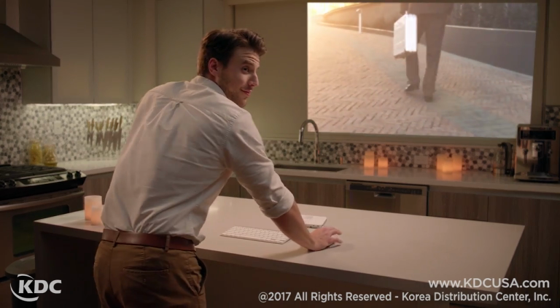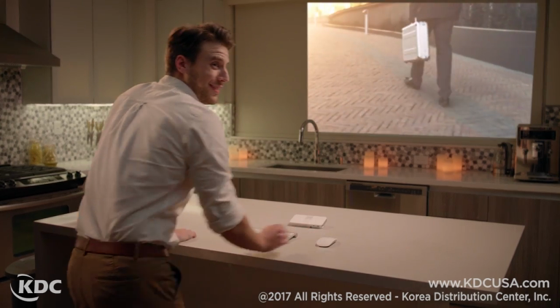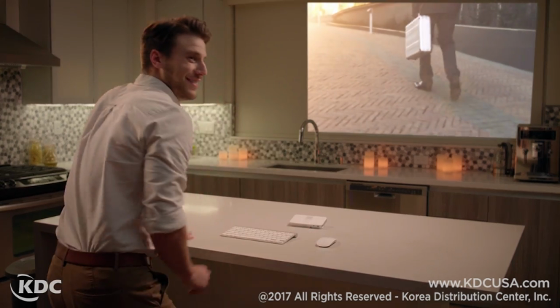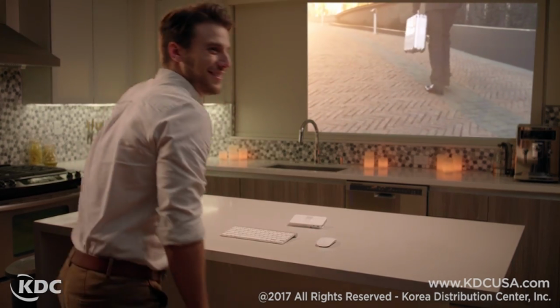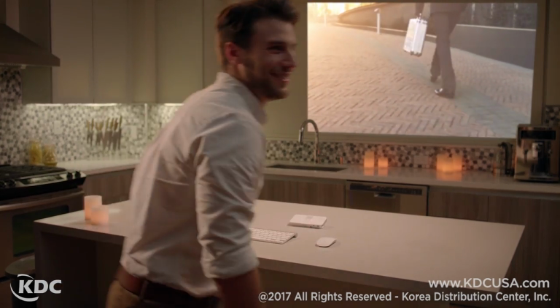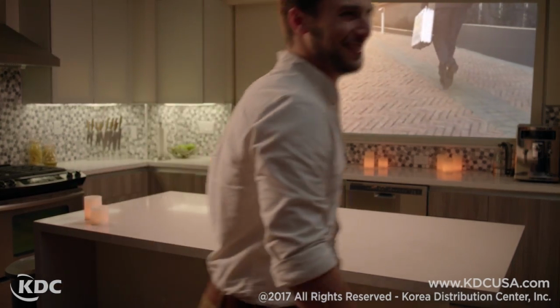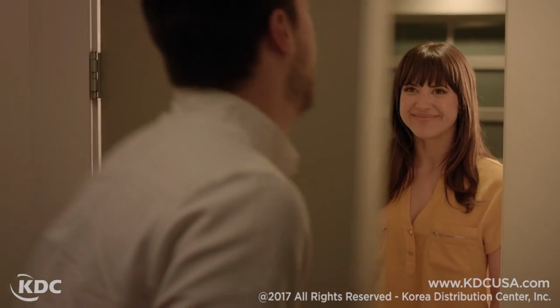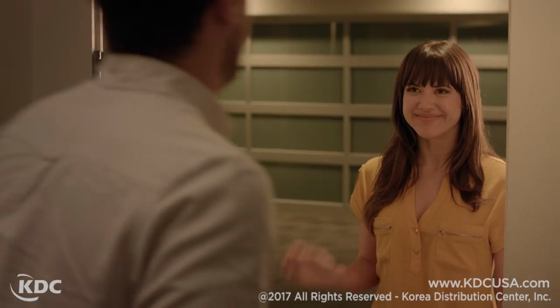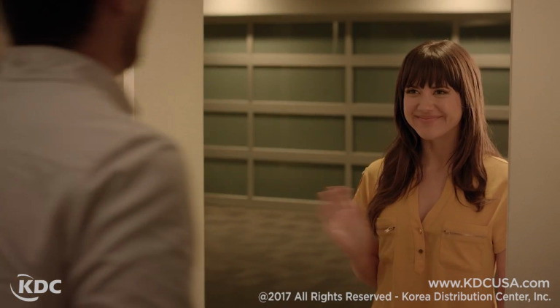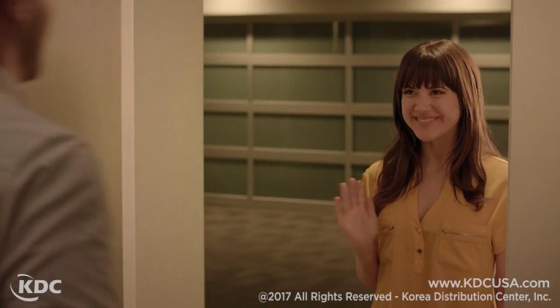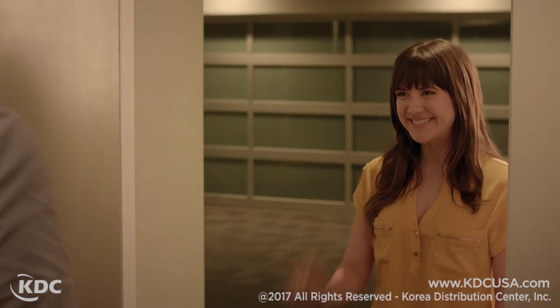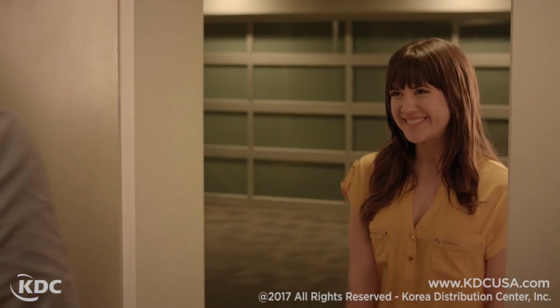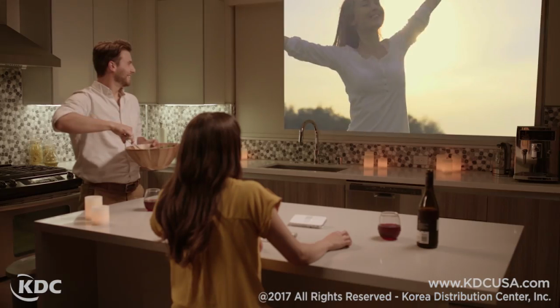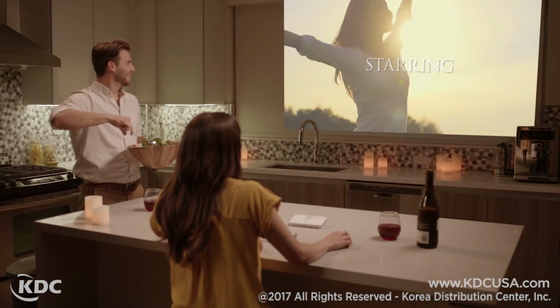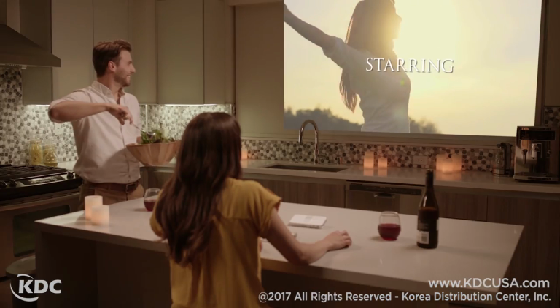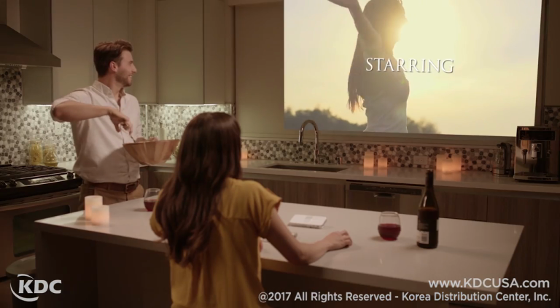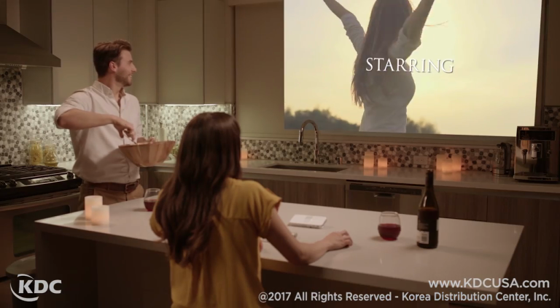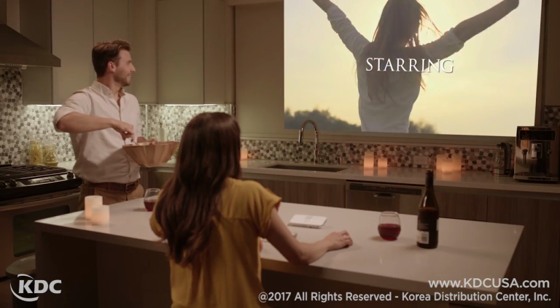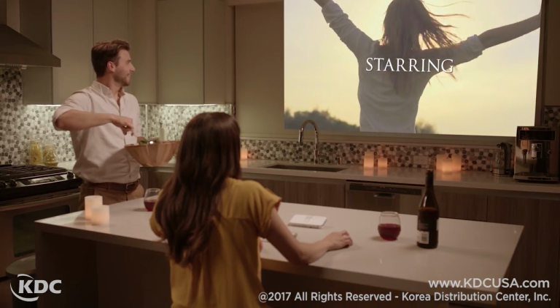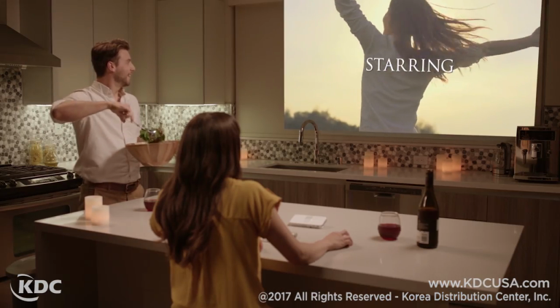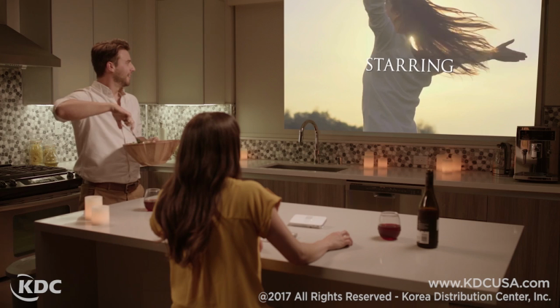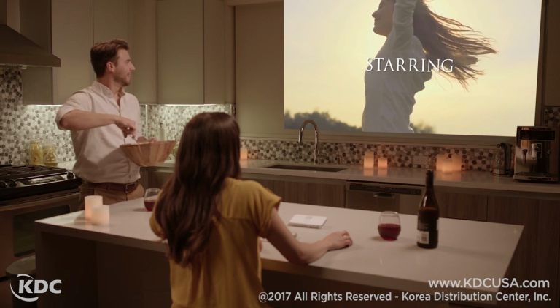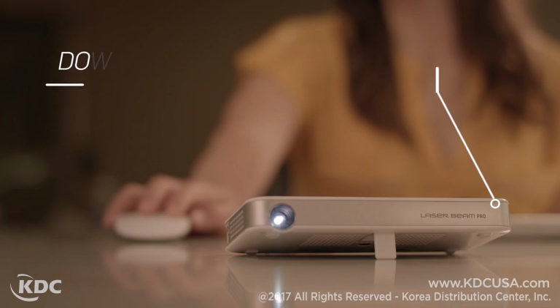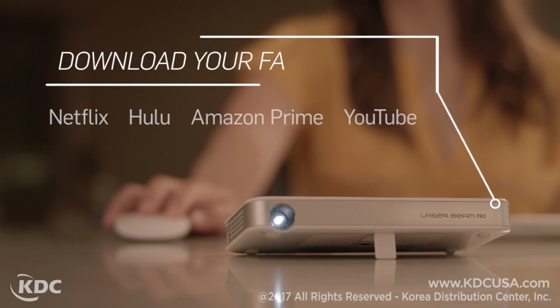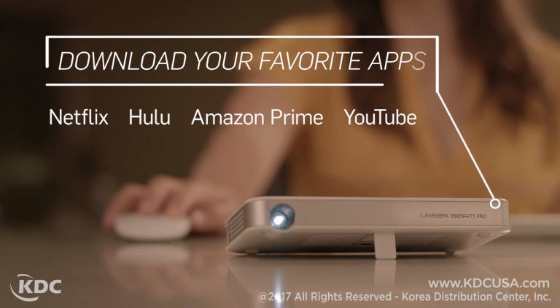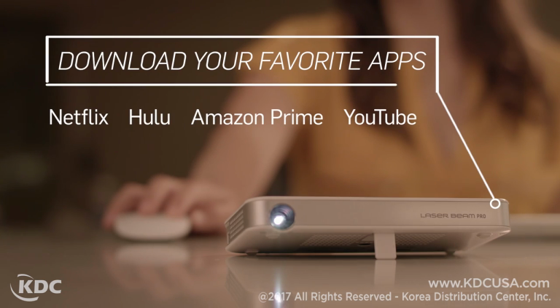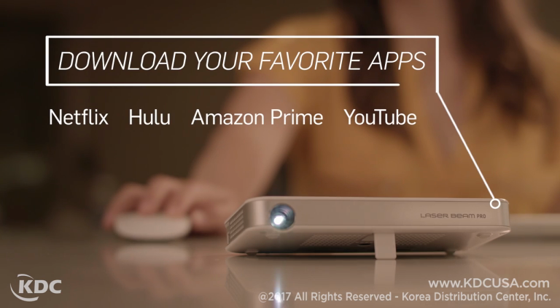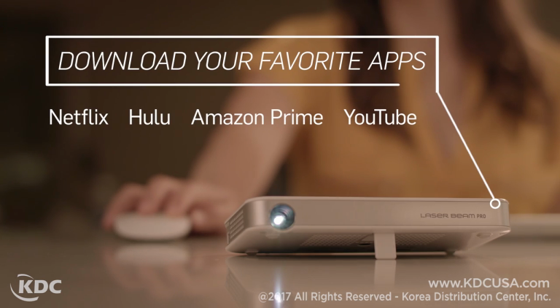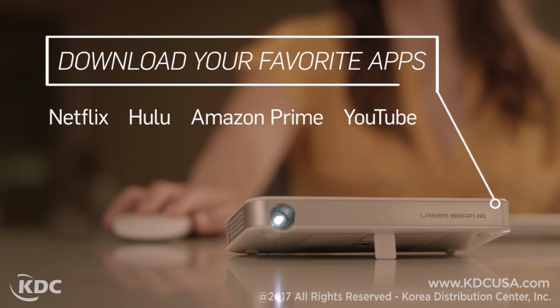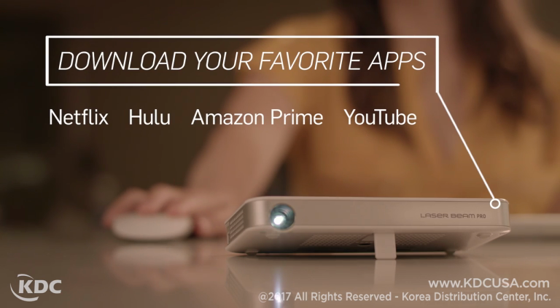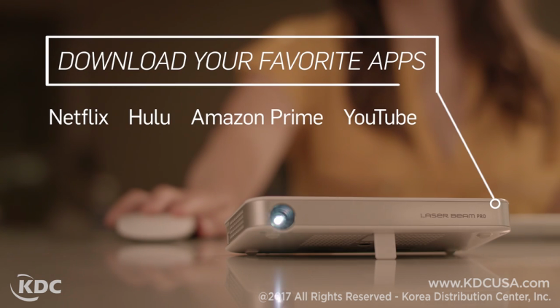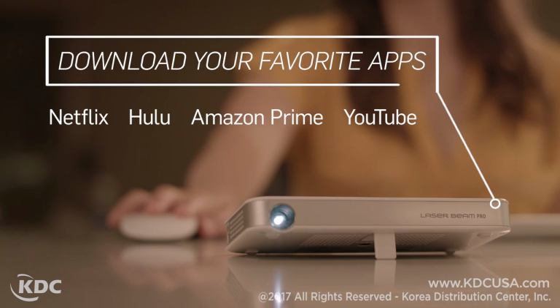Having a movie night? You can download your favorite apps right to the projector itself, such as Netflix, Hulu, Amazon Prime, and YouTube.